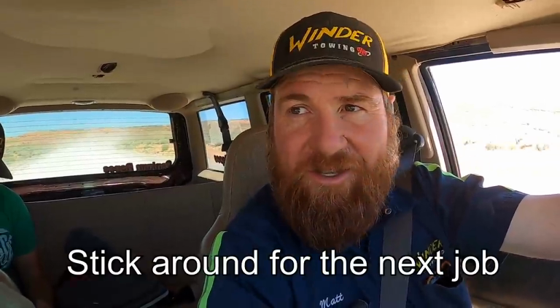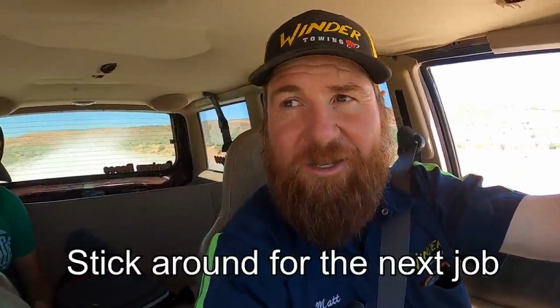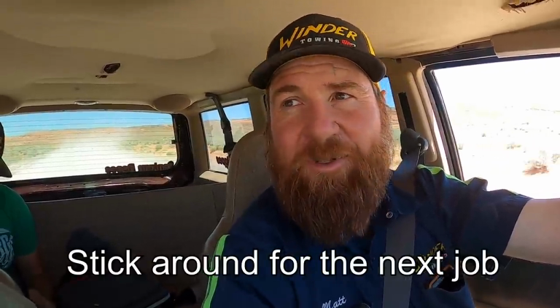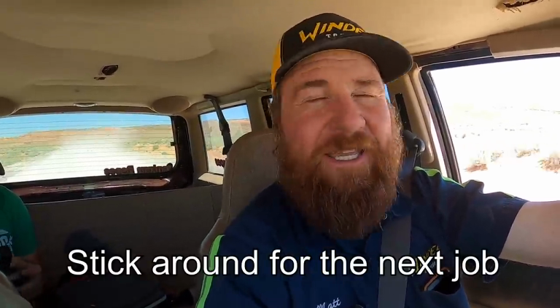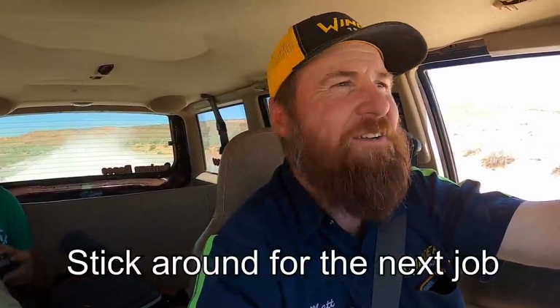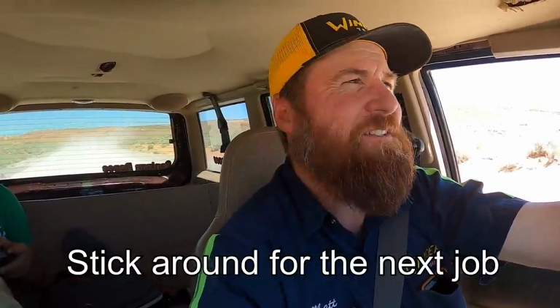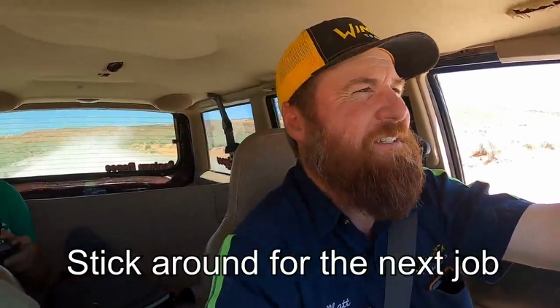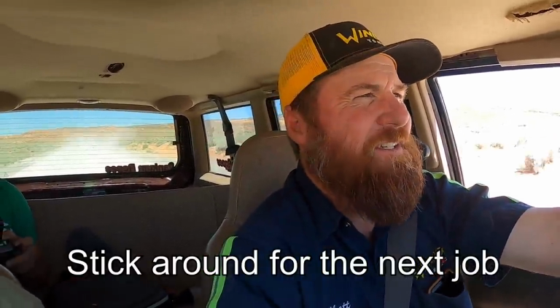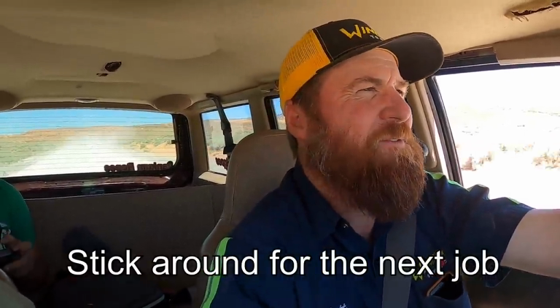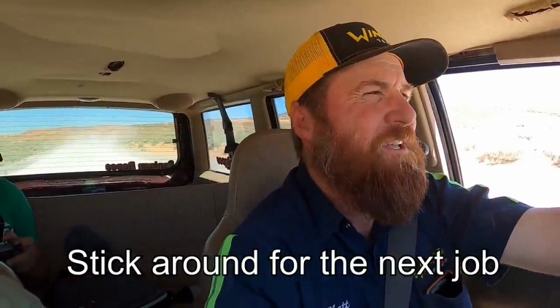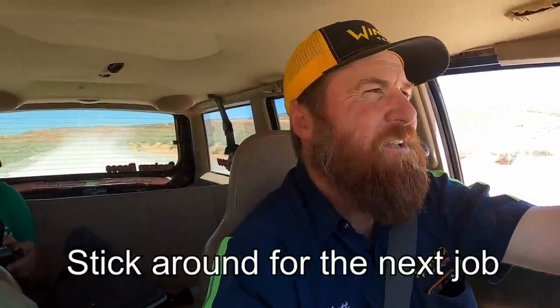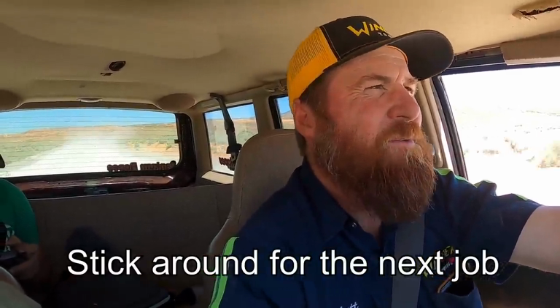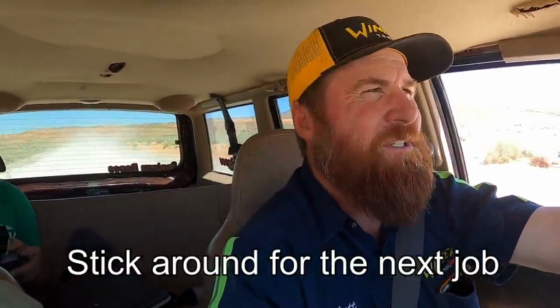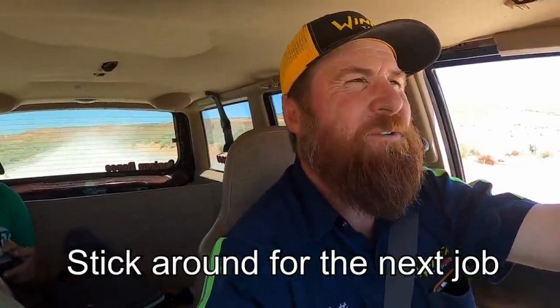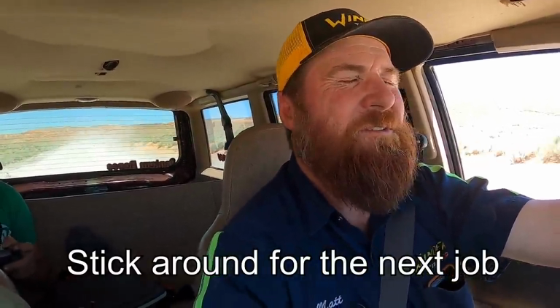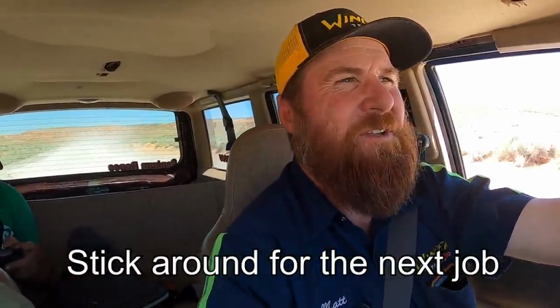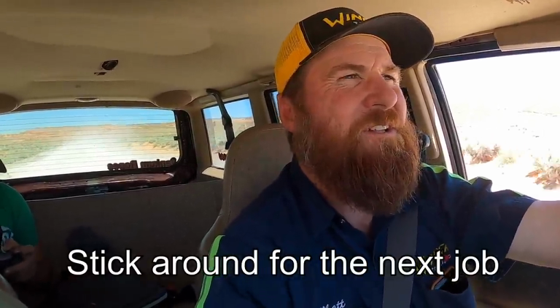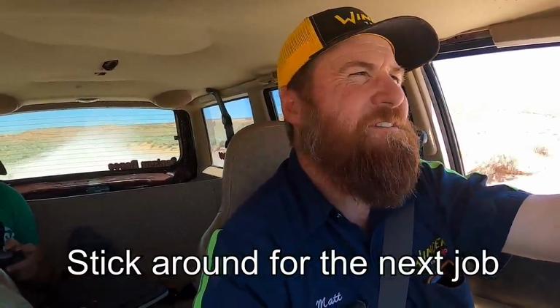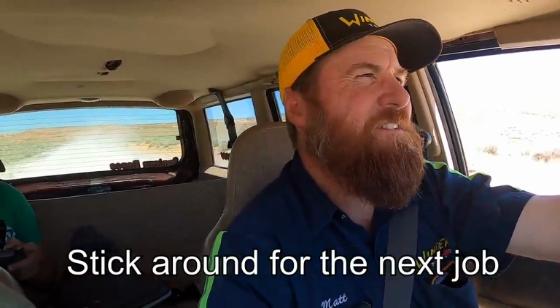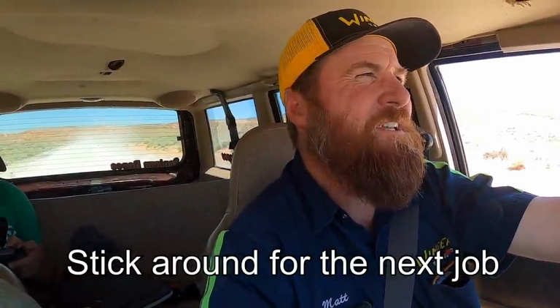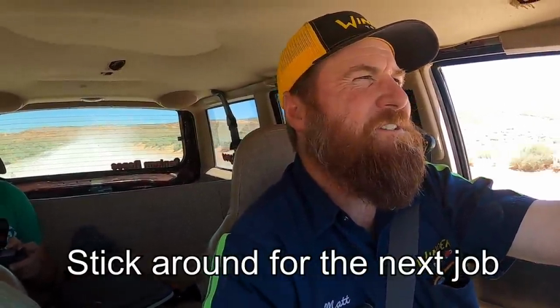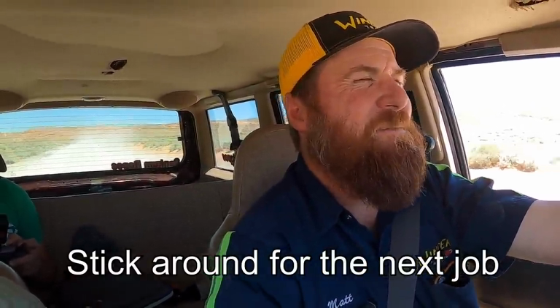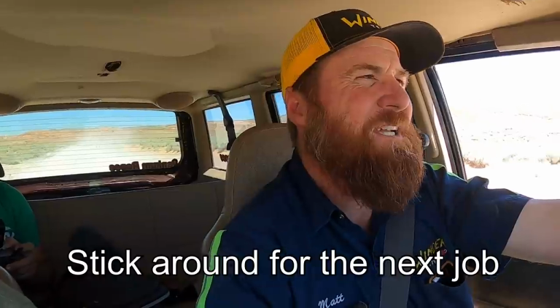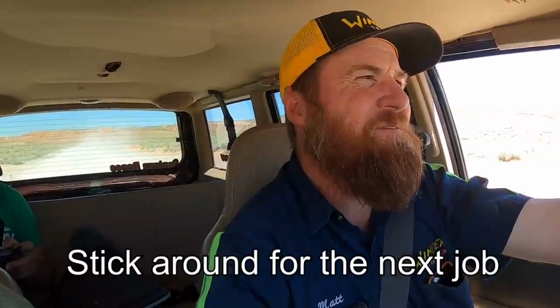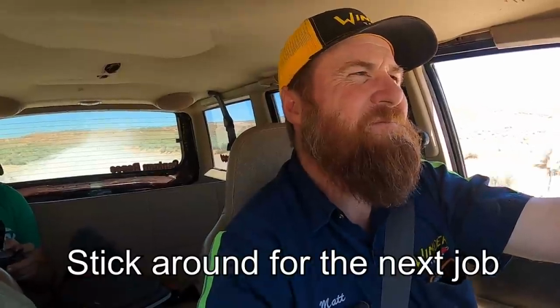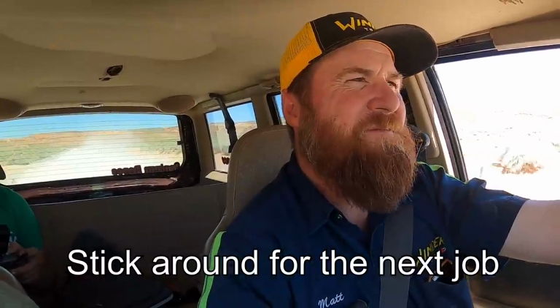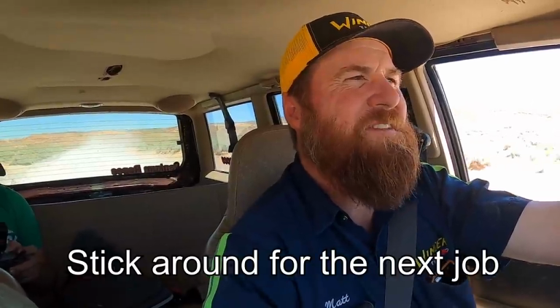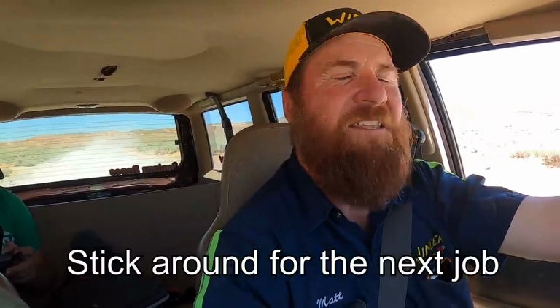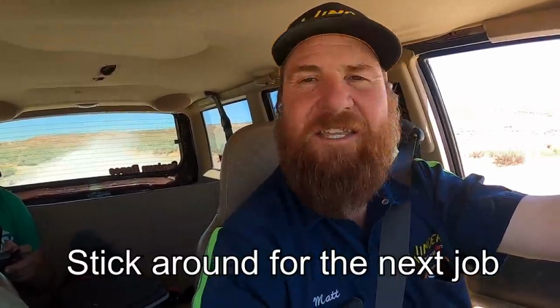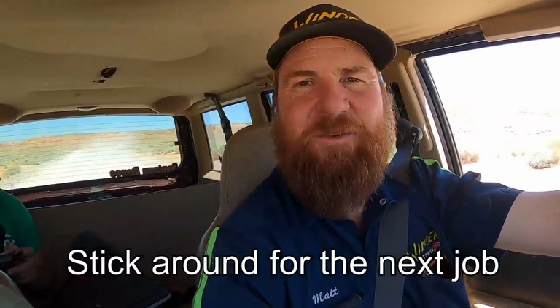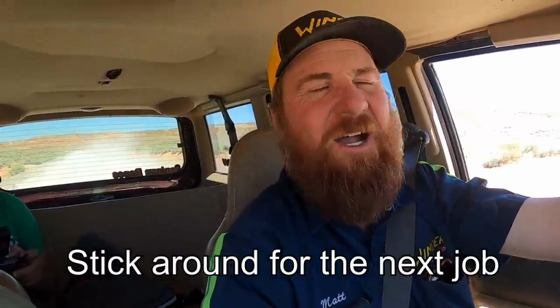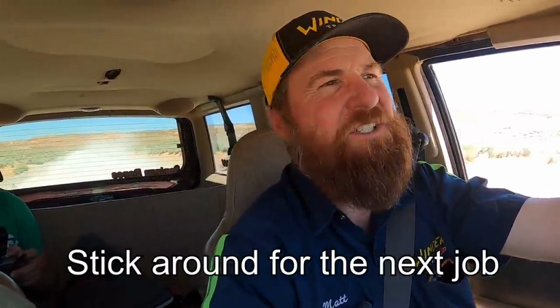We got there and got him pulled out — it wasn't too difficult. Another job done. Thanks for watching.